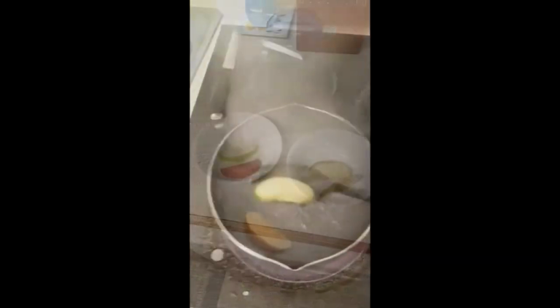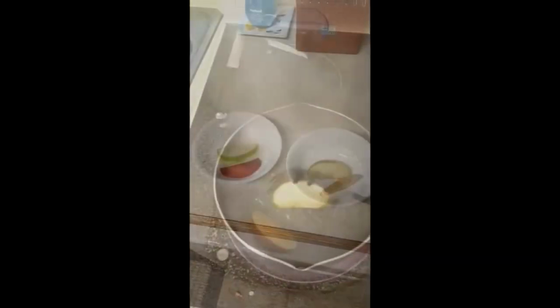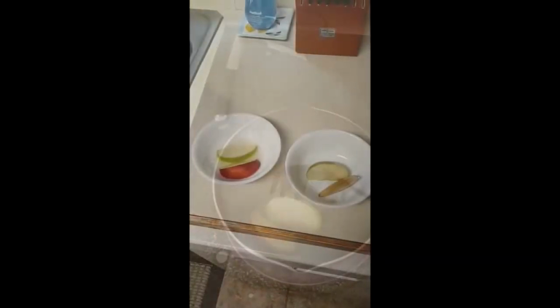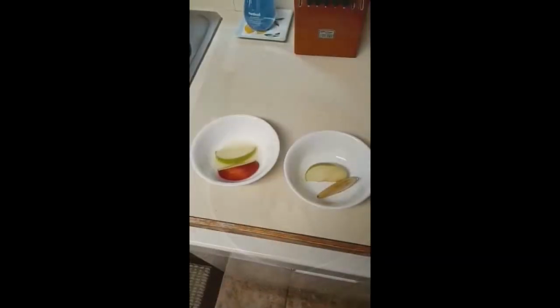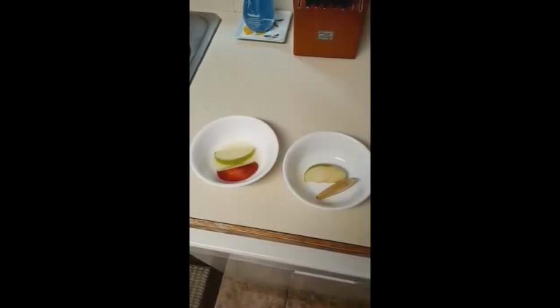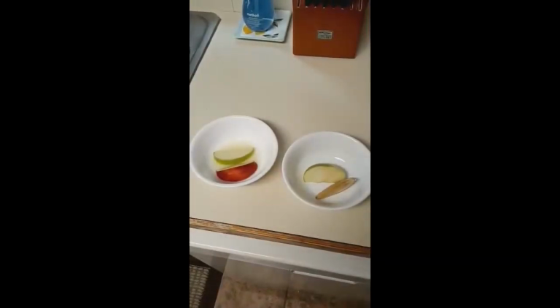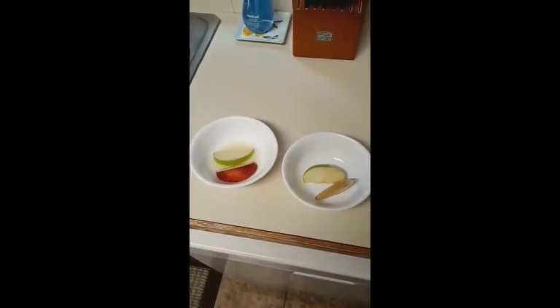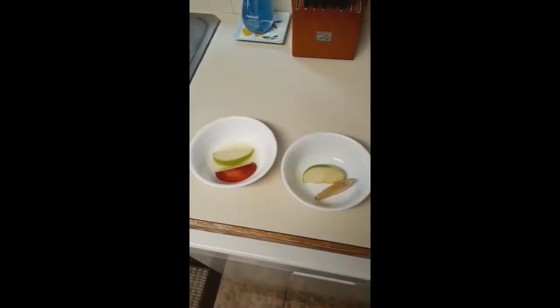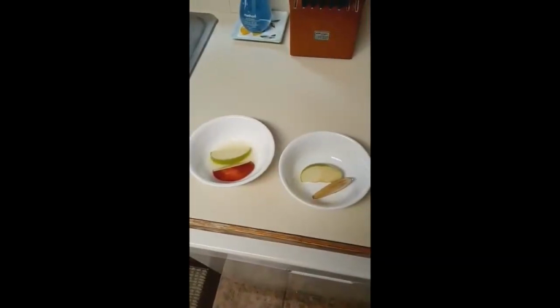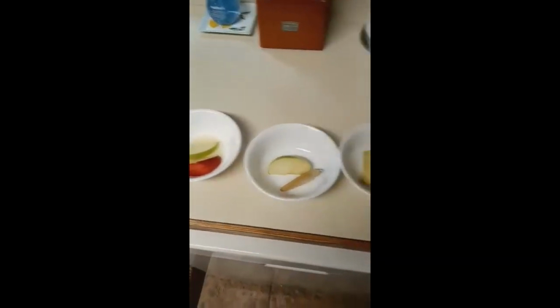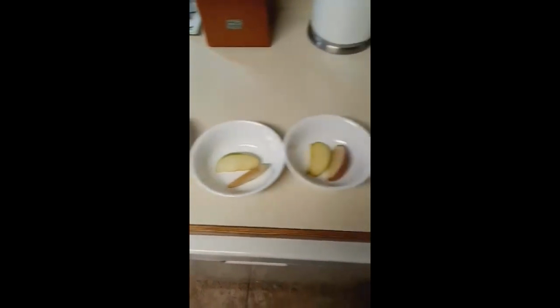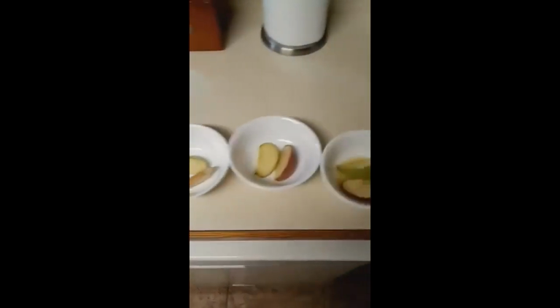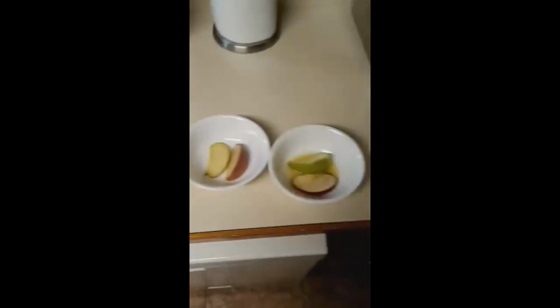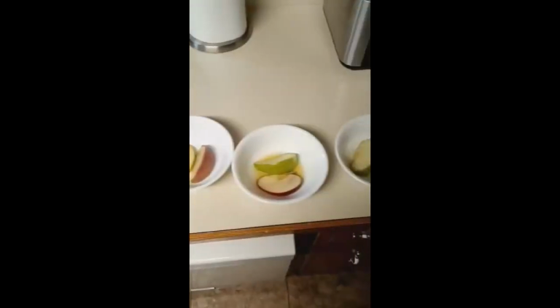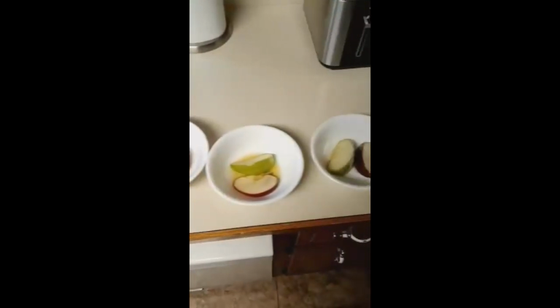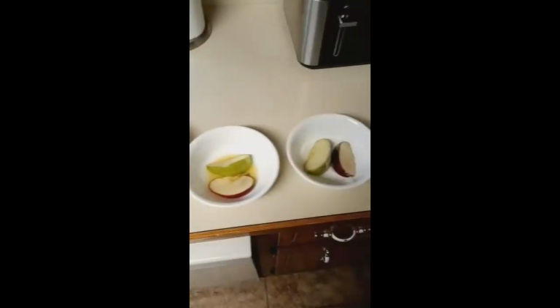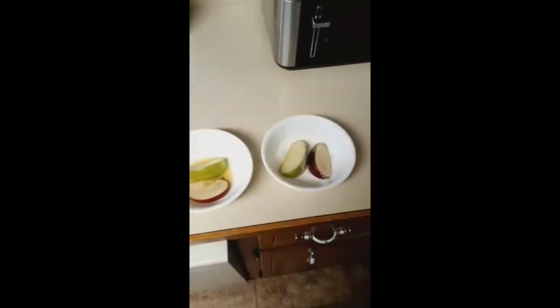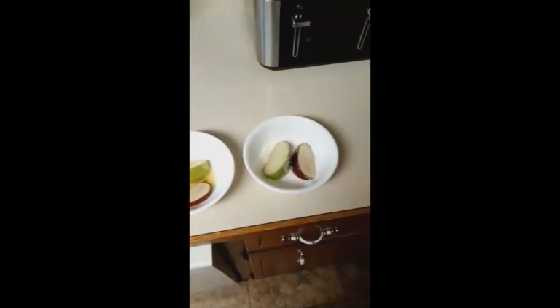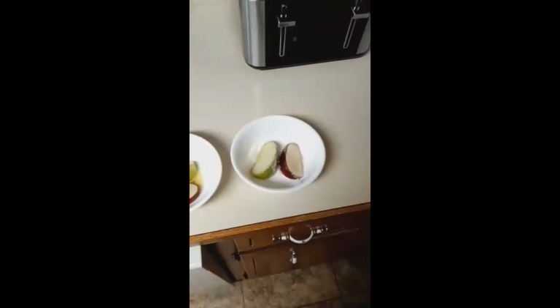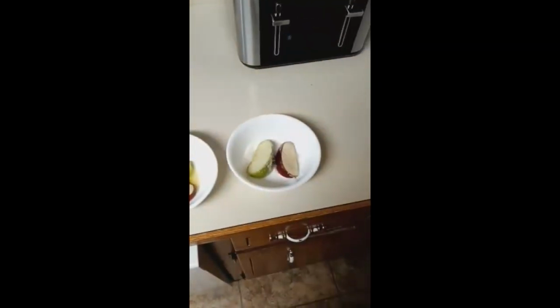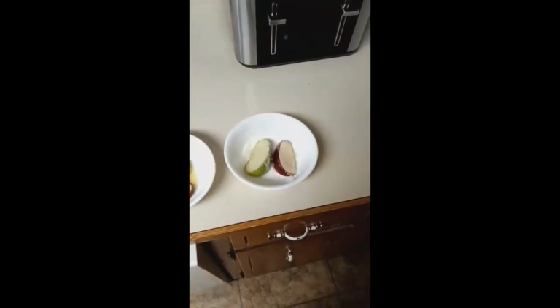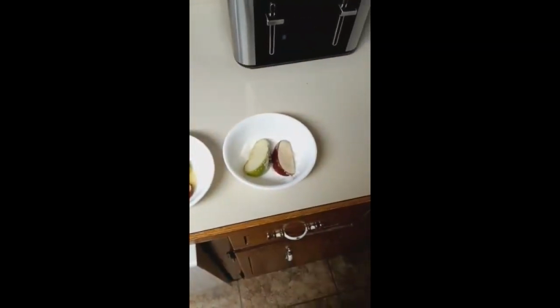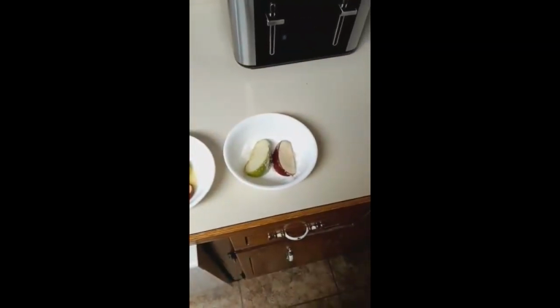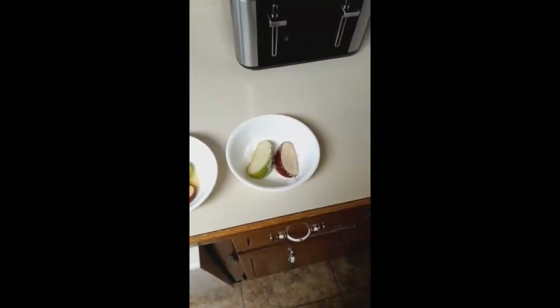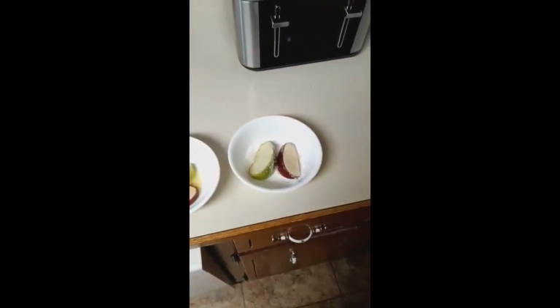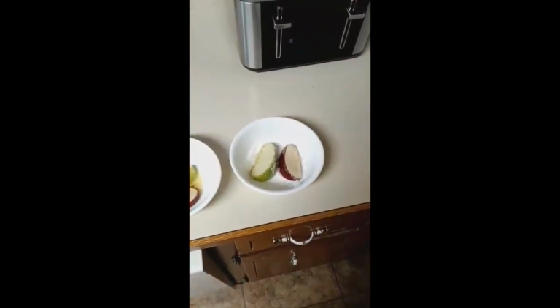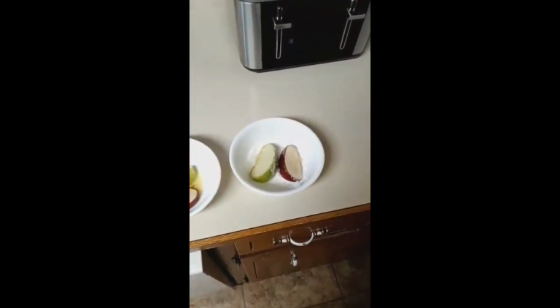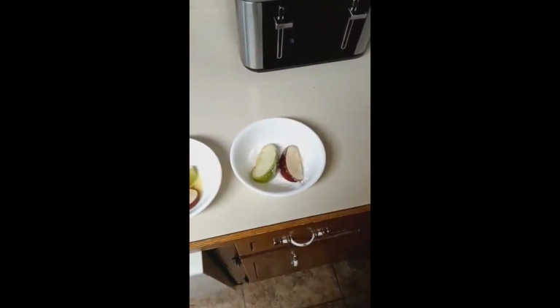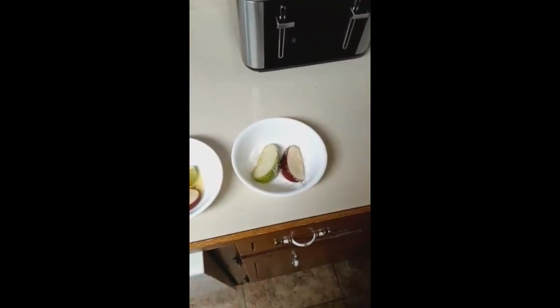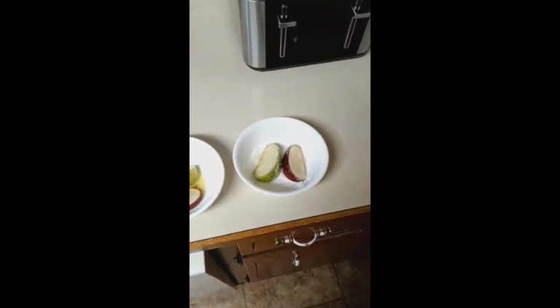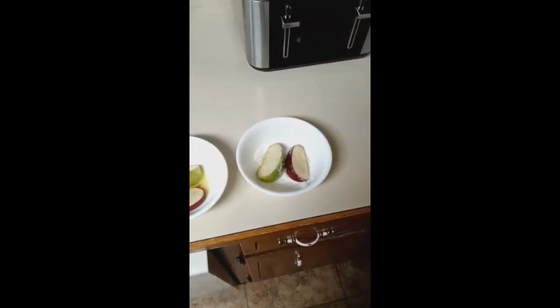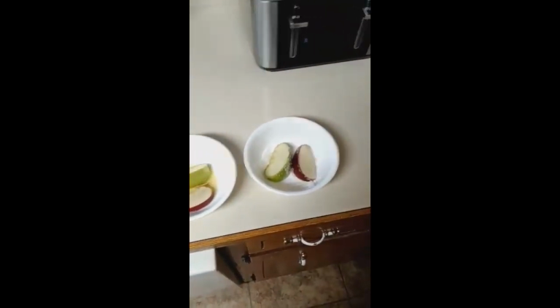Now you wait 30 minutes for the apples to be exposed to the air, or one hour is preferable.